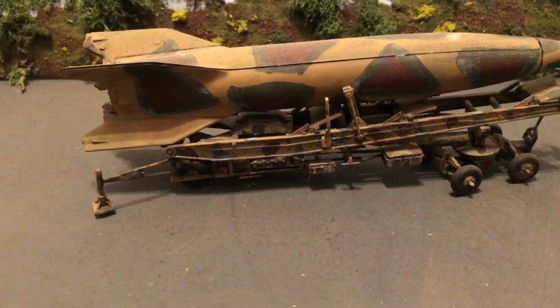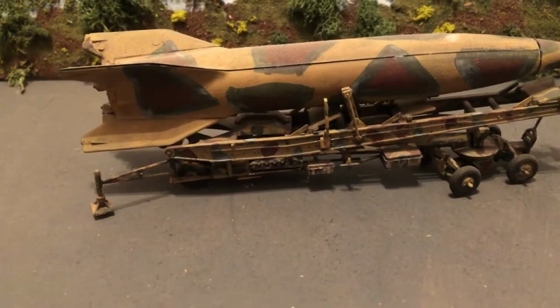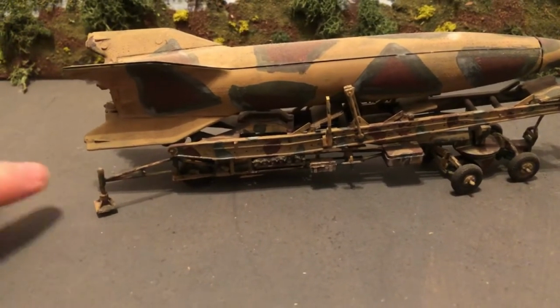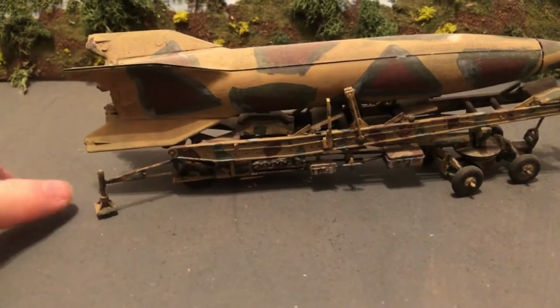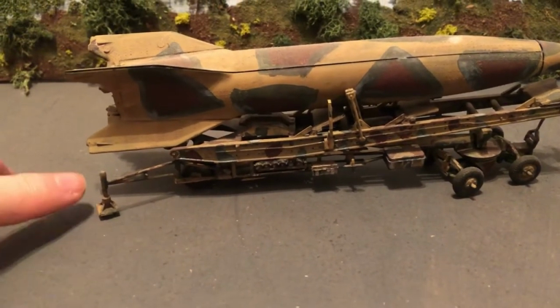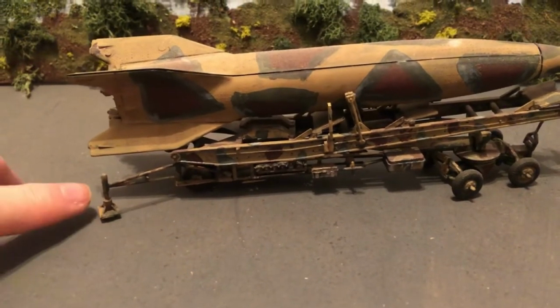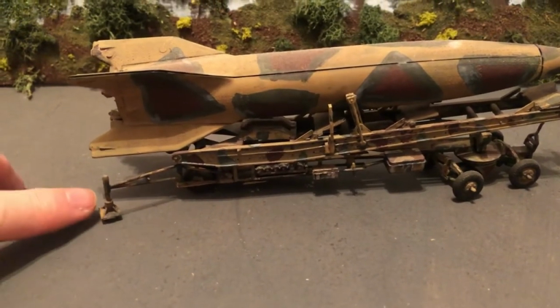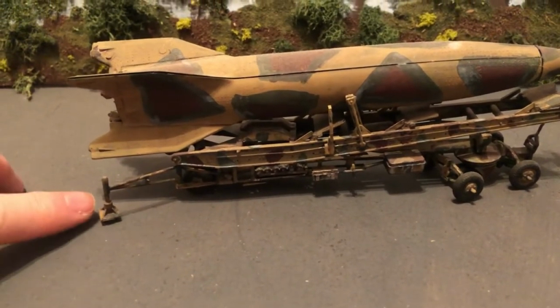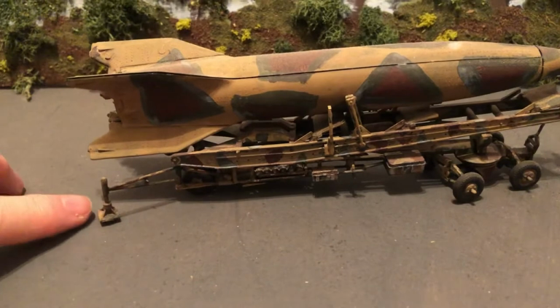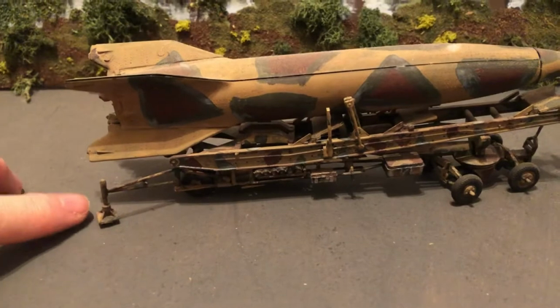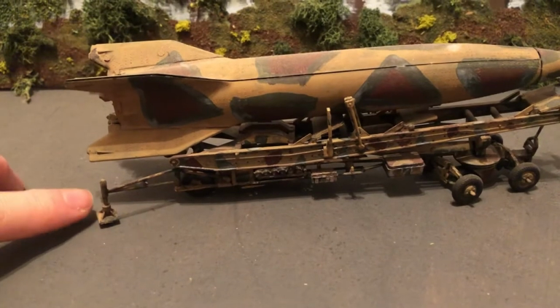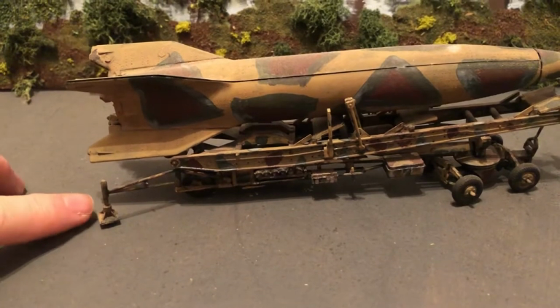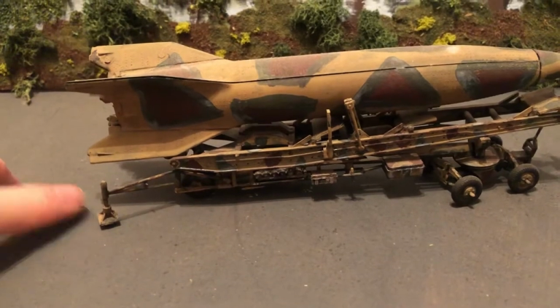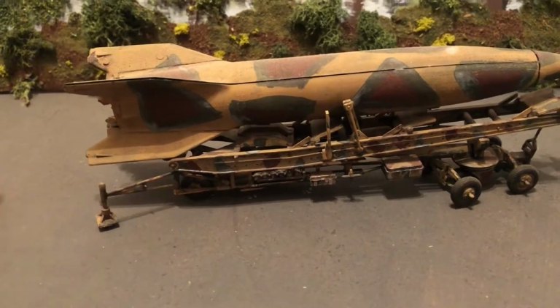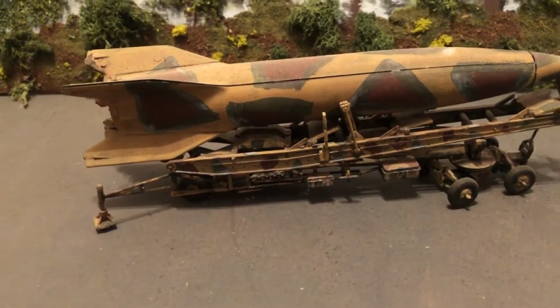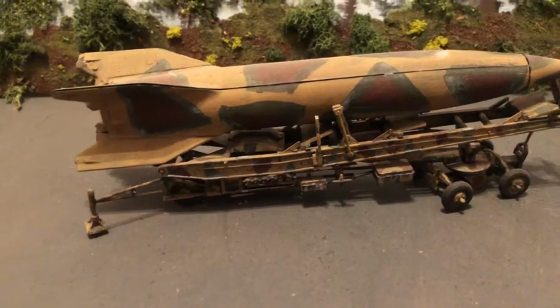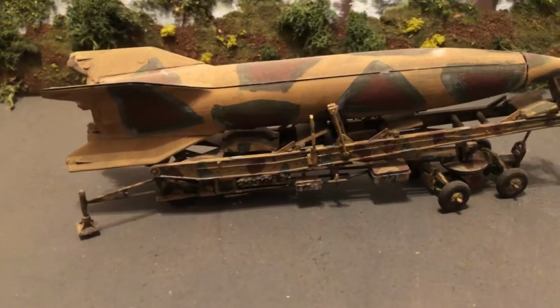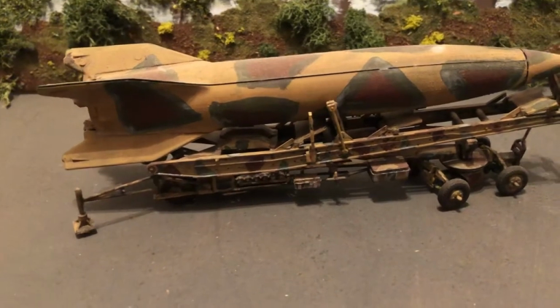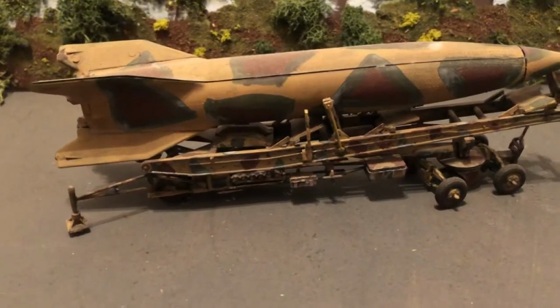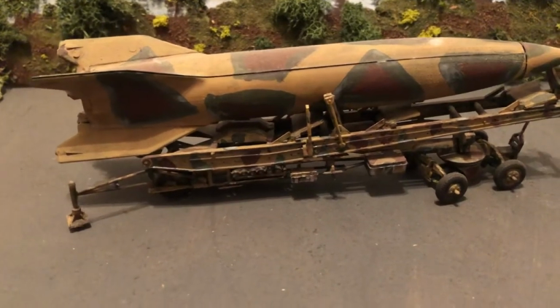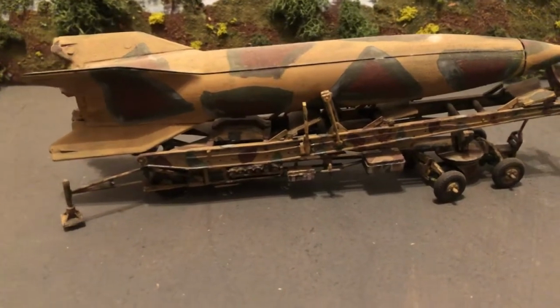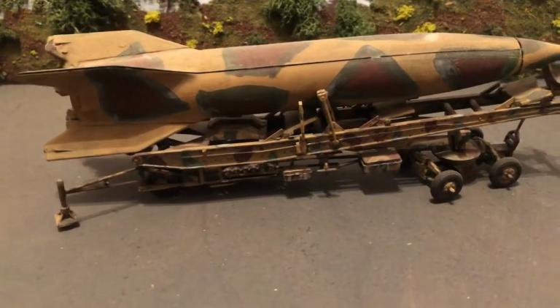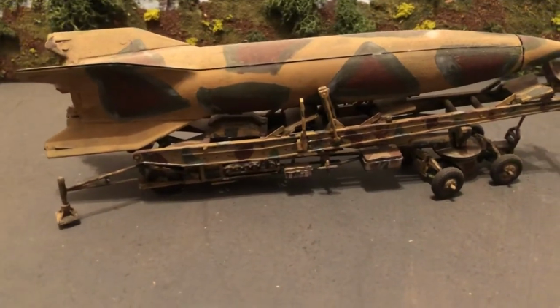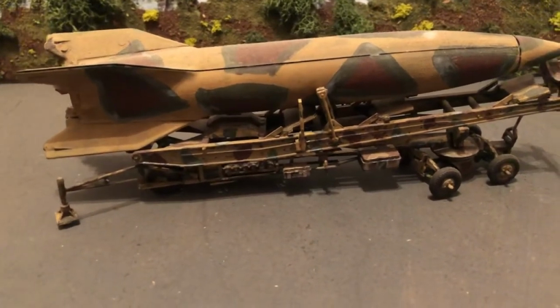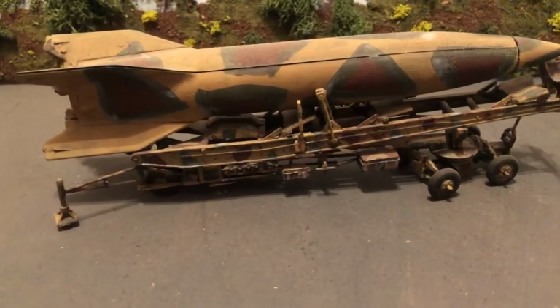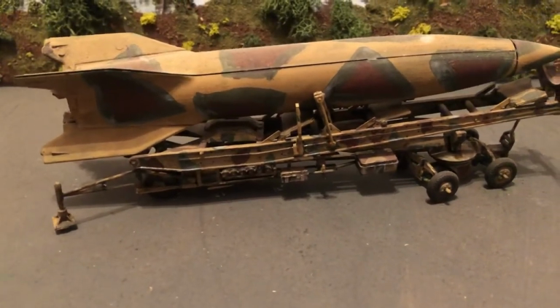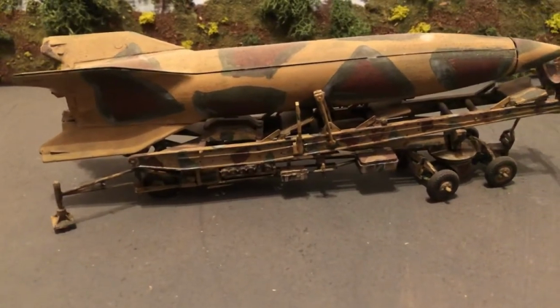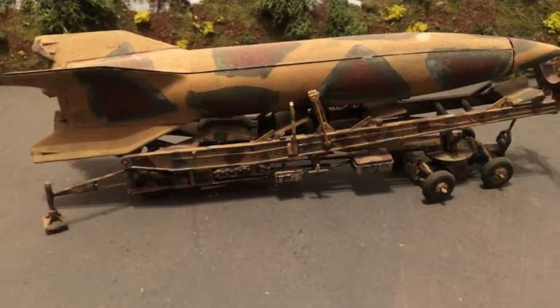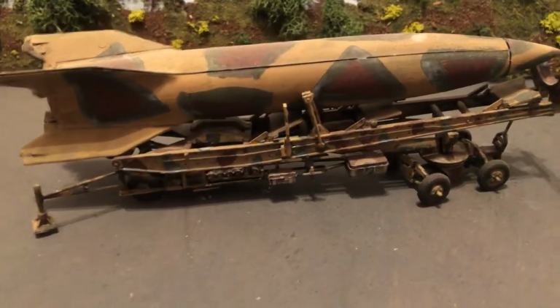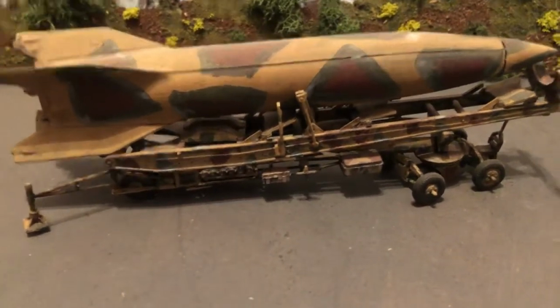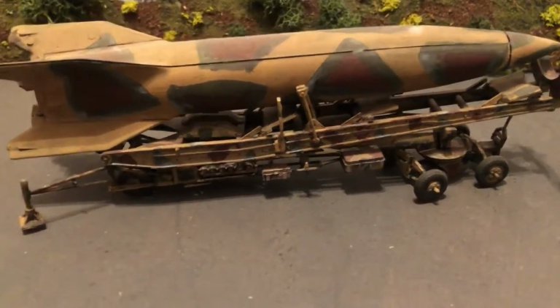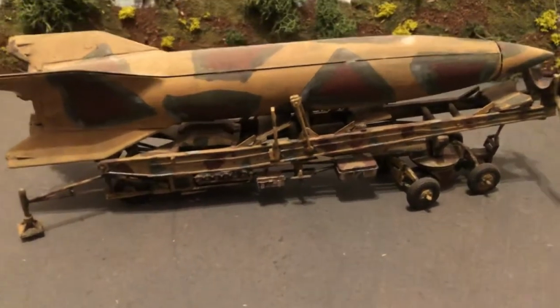Very delicate — parts of it have broken off. I've done this one a very long time ago when I was first getting back into modeling.